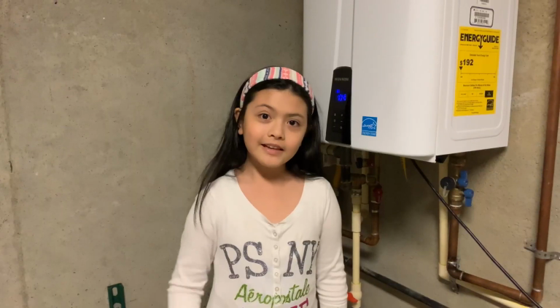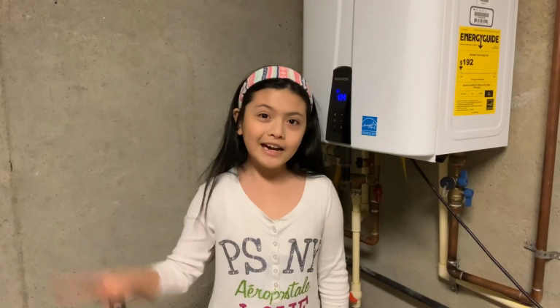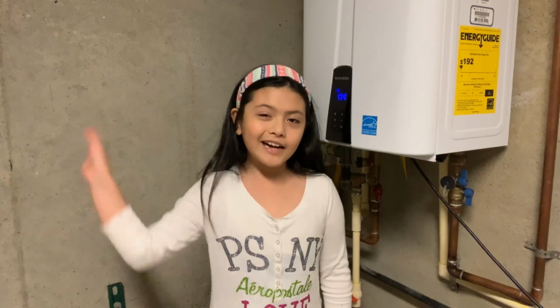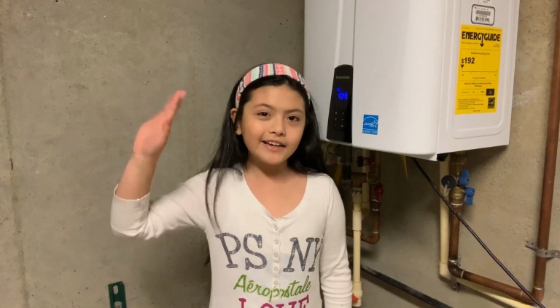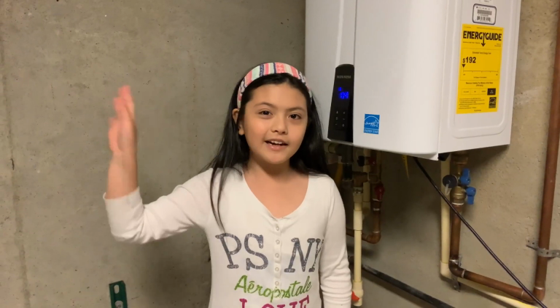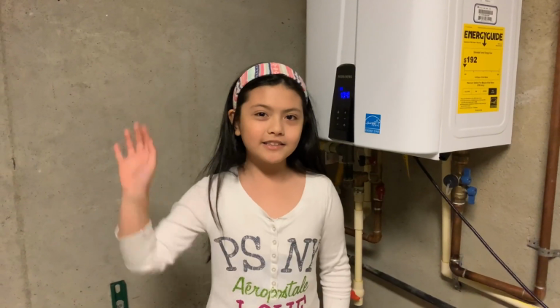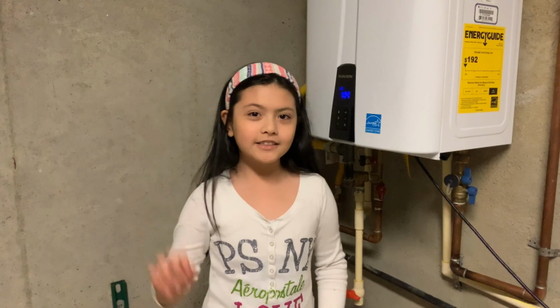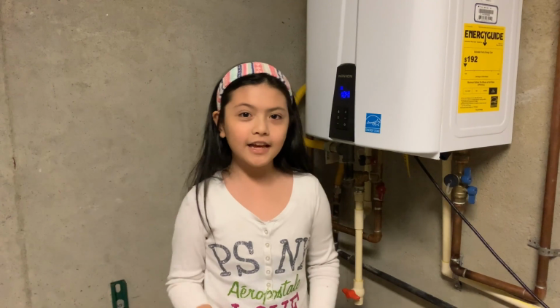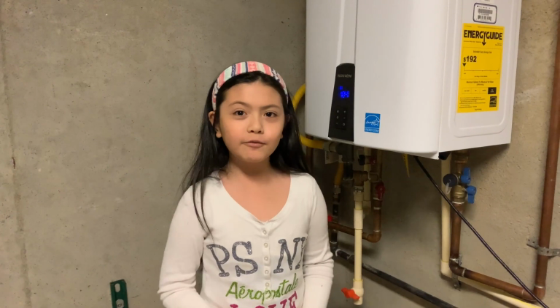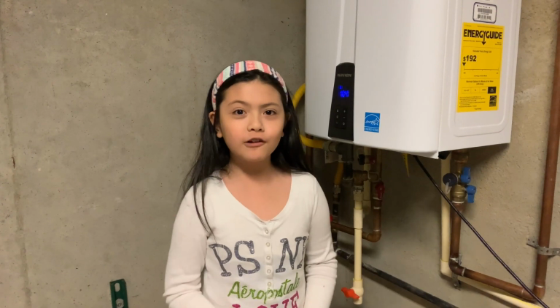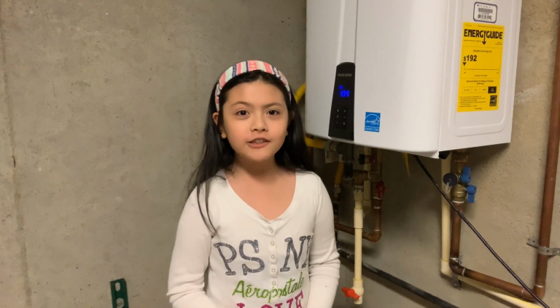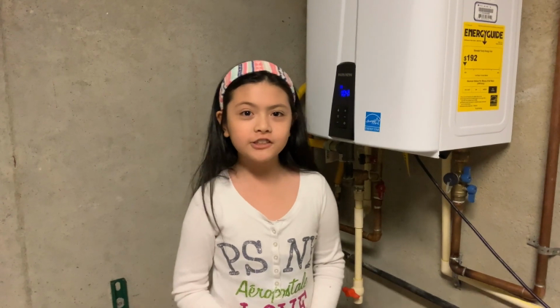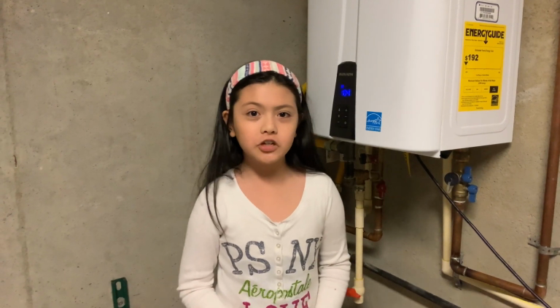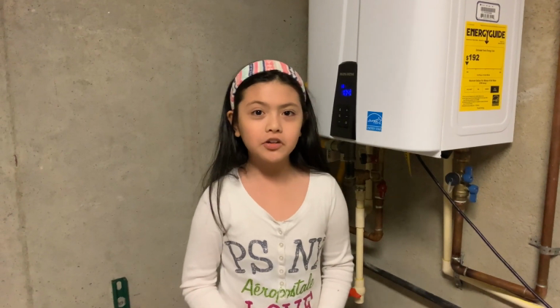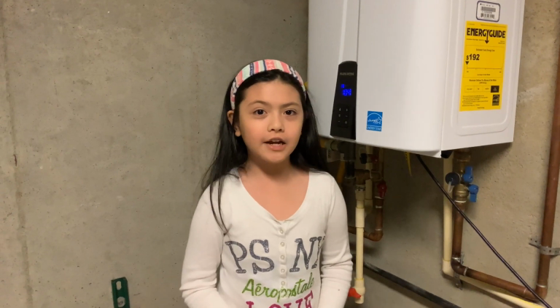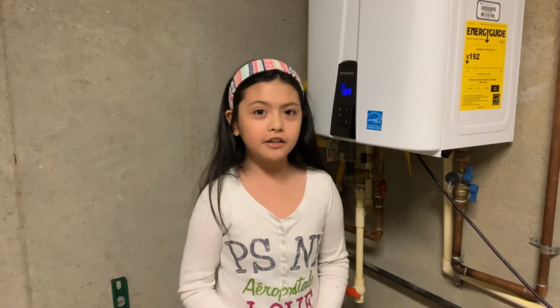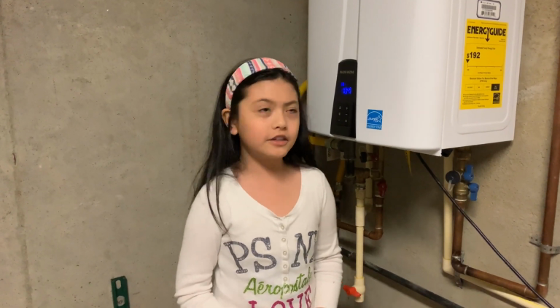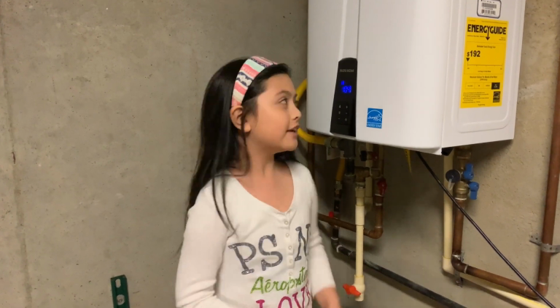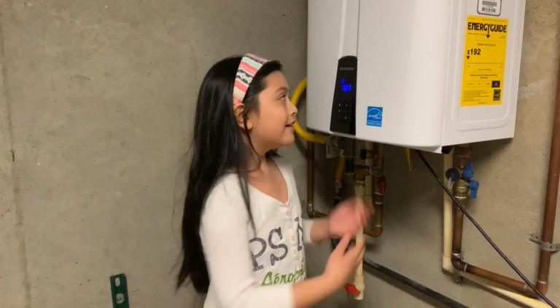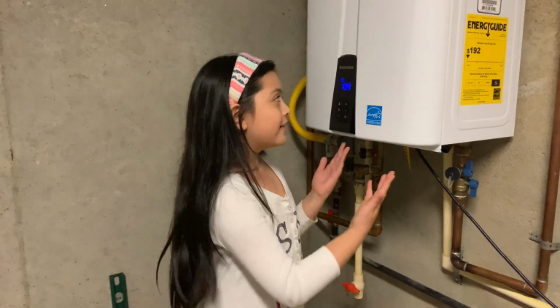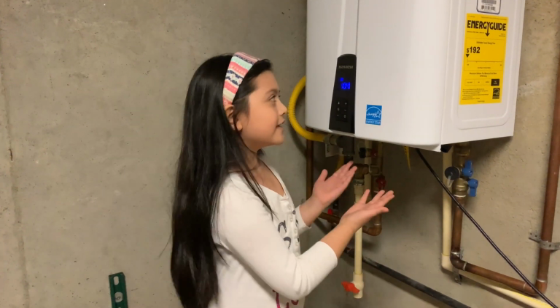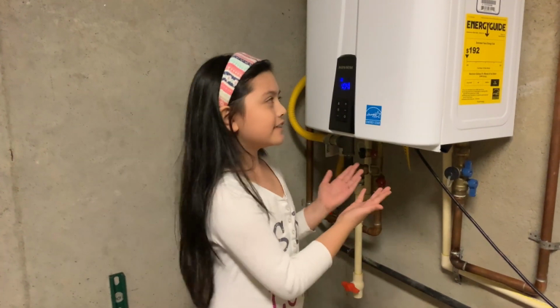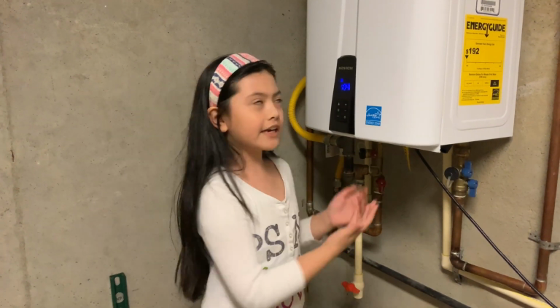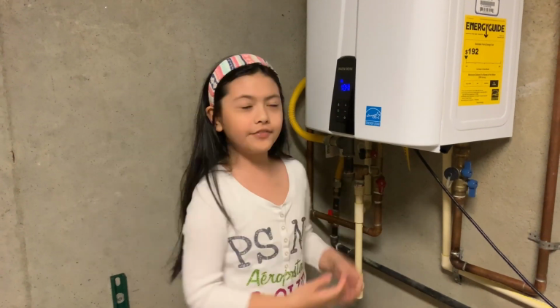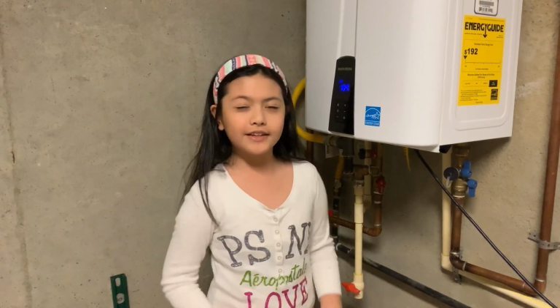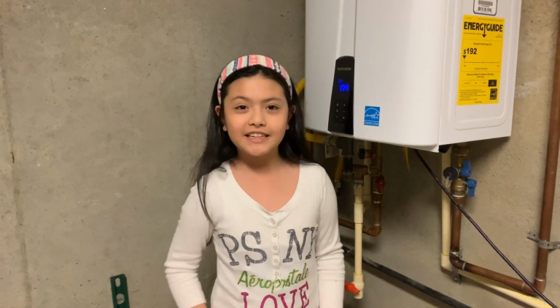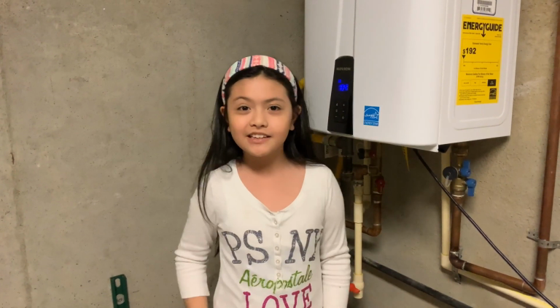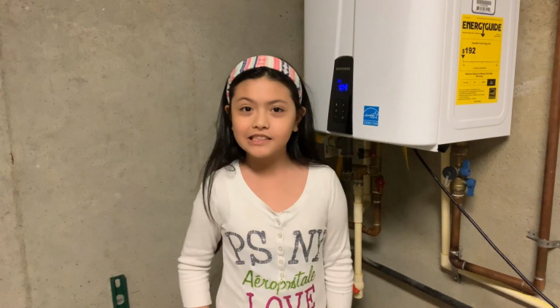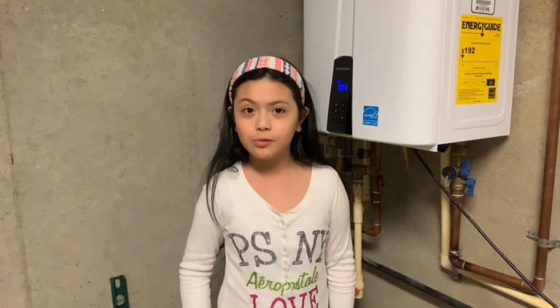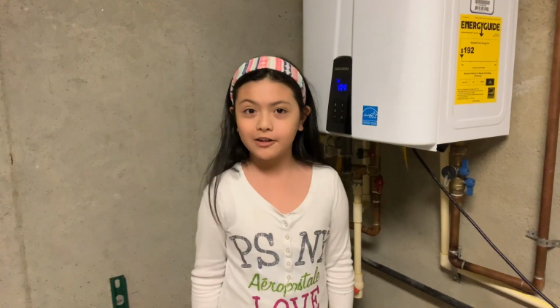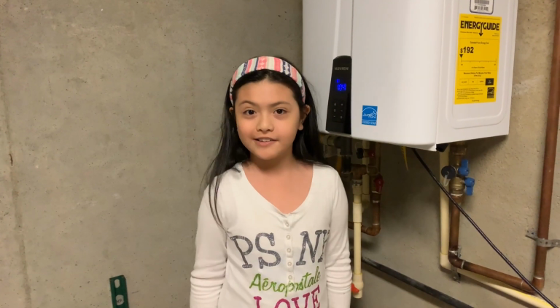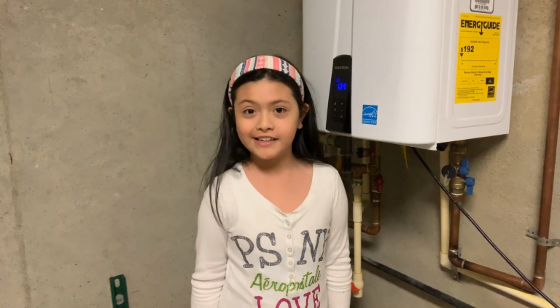Hi guys, today I'm going to show you how to clean this Navian tankless water heater.